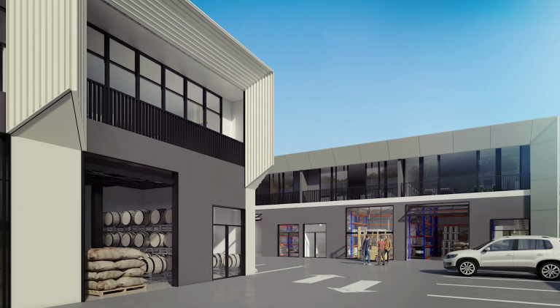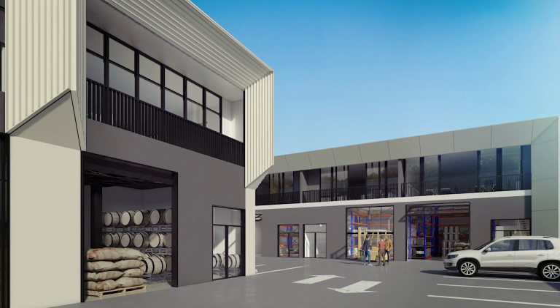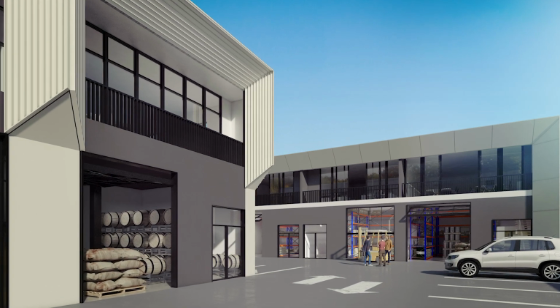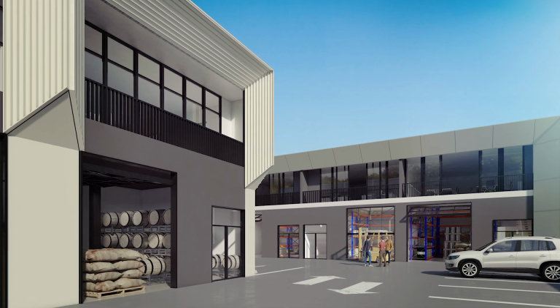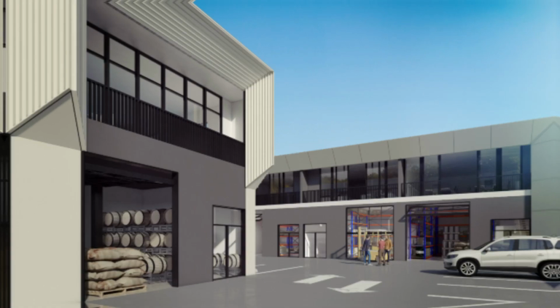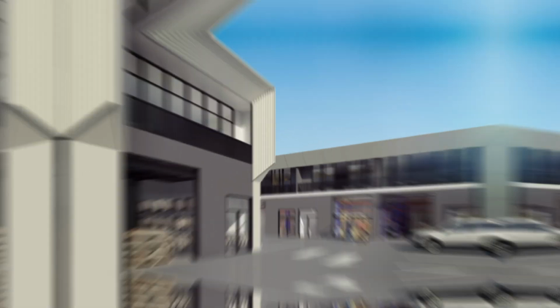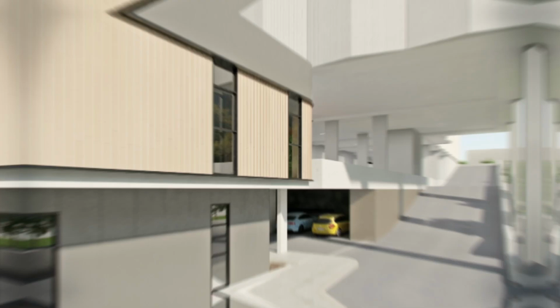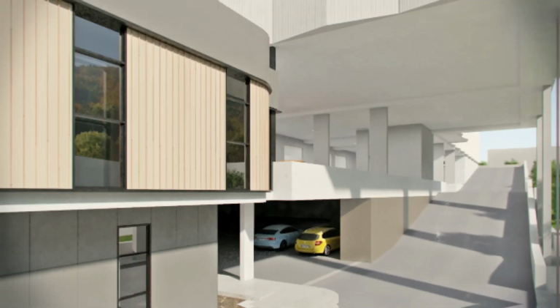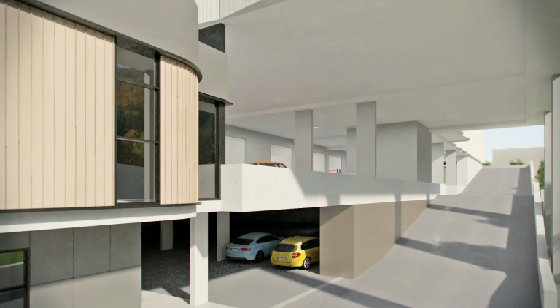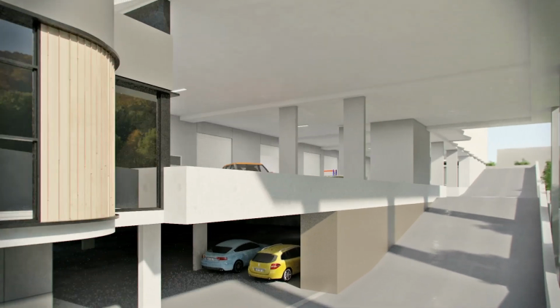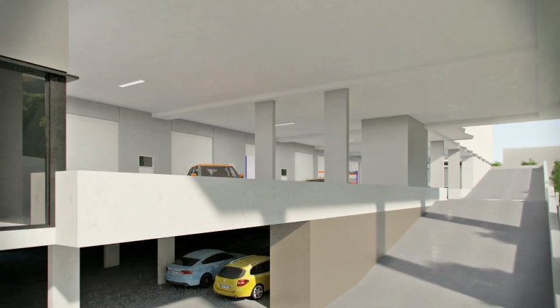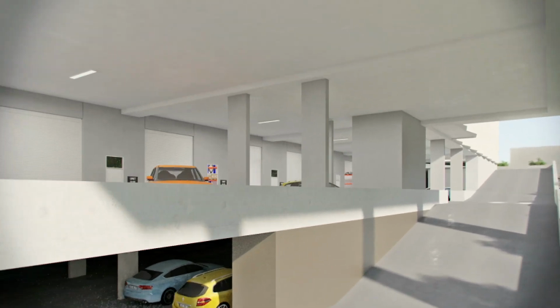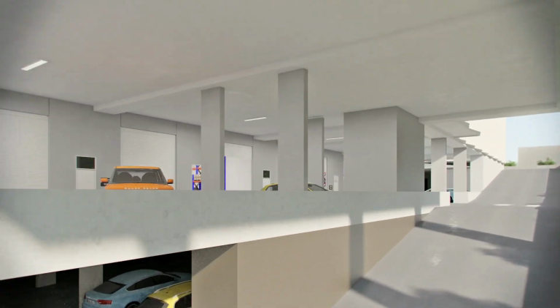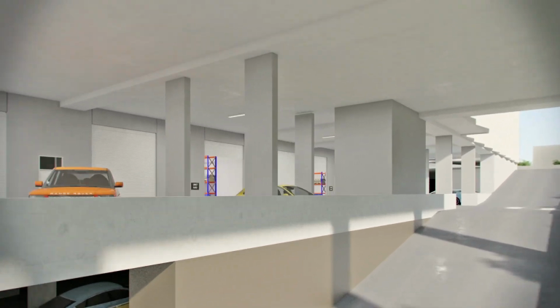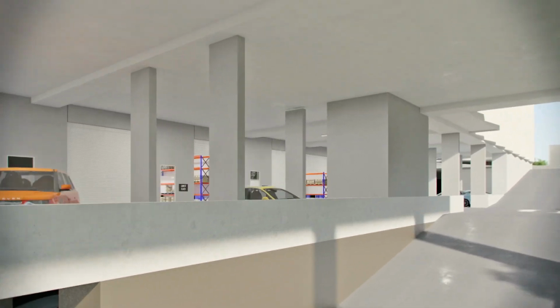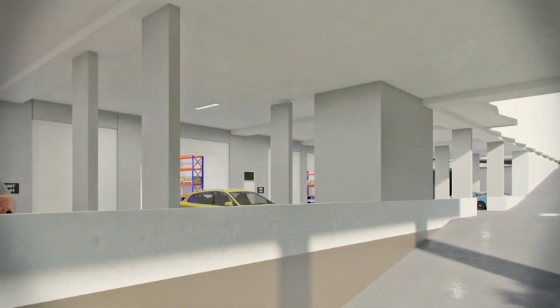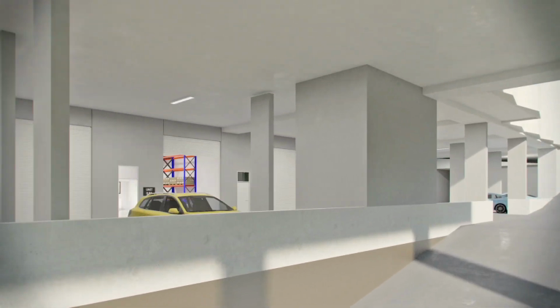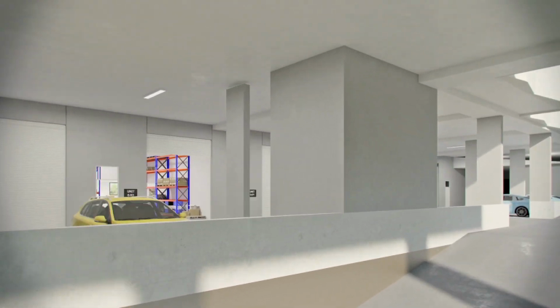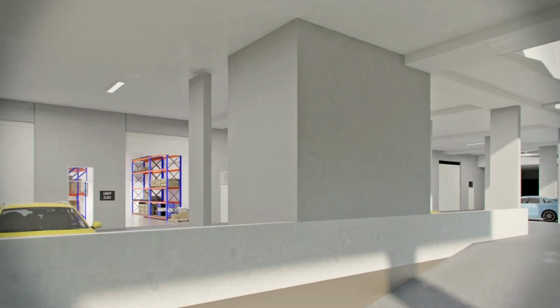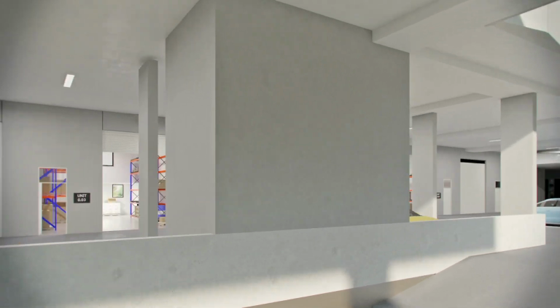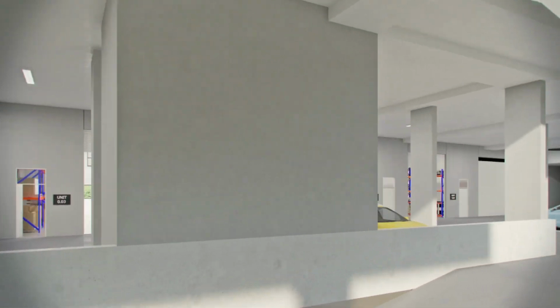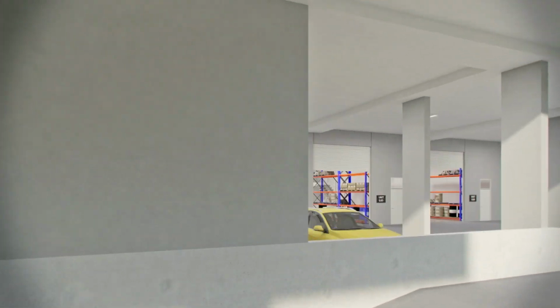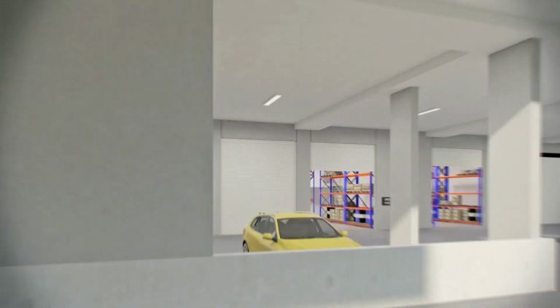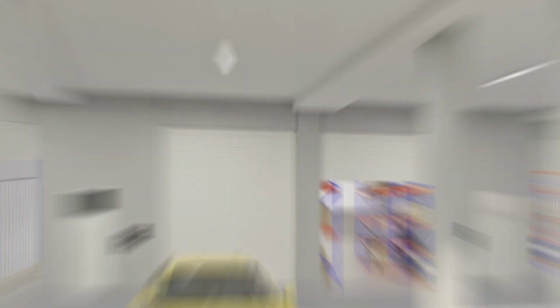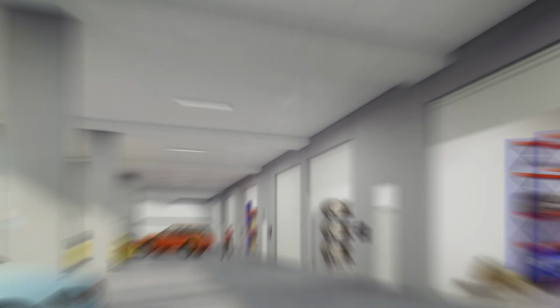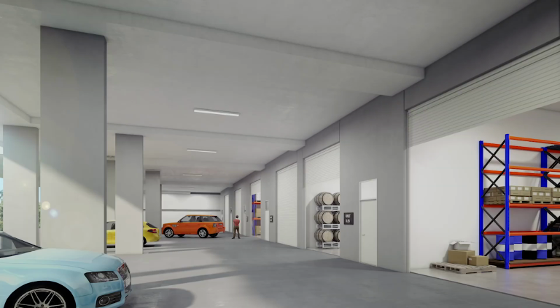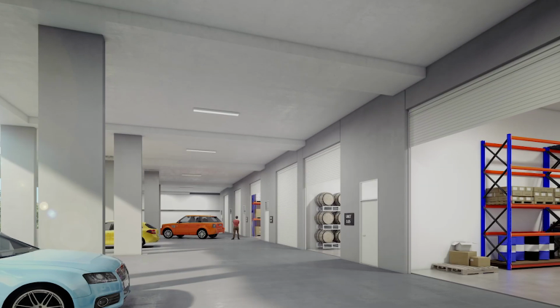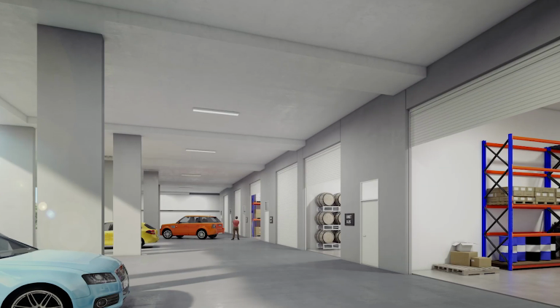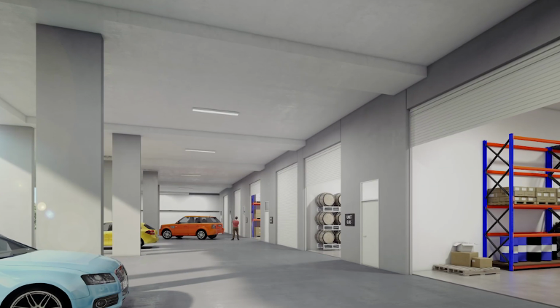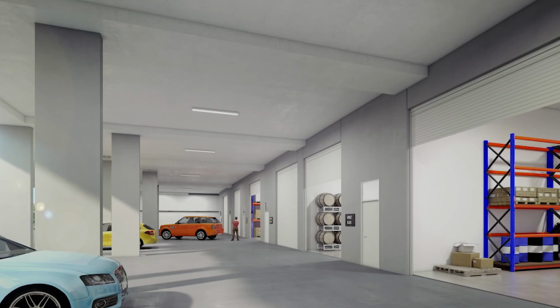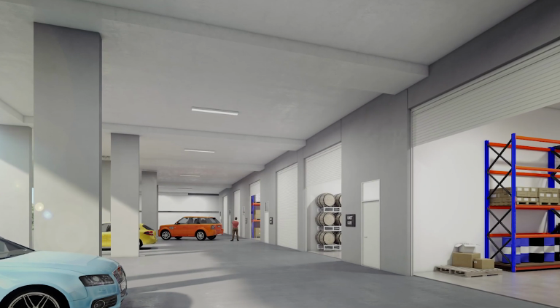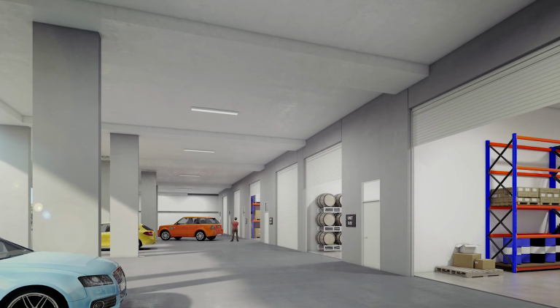There are seven industrial units to choose from, ranging in size from 122 square metres to 137 square metres.